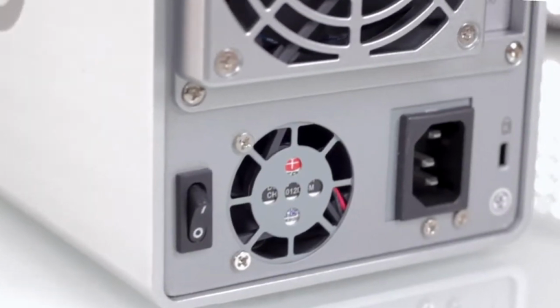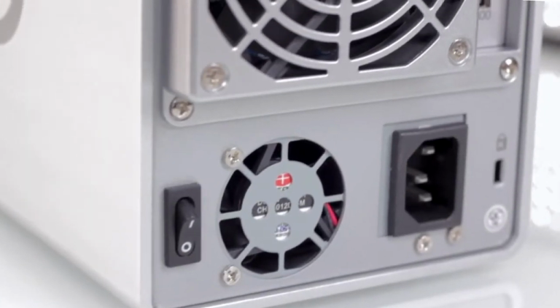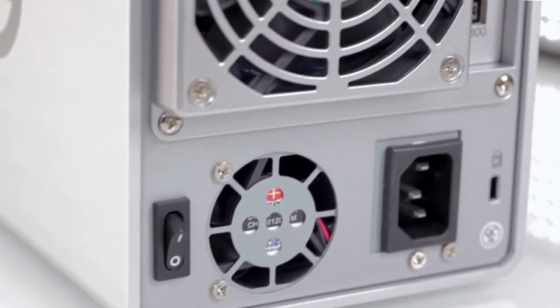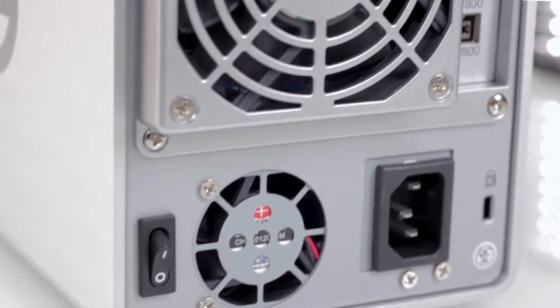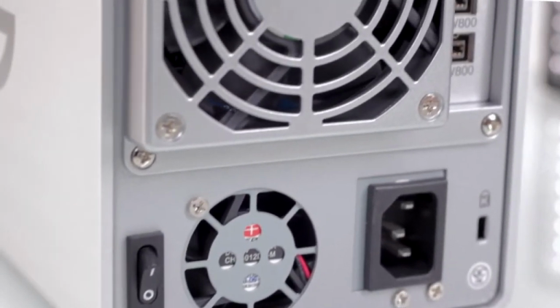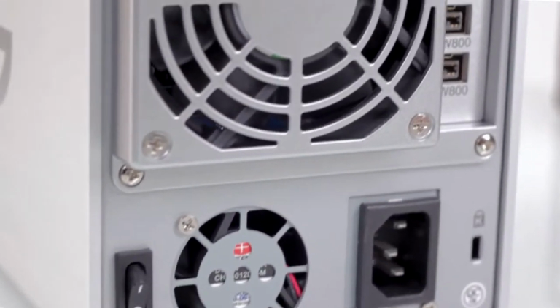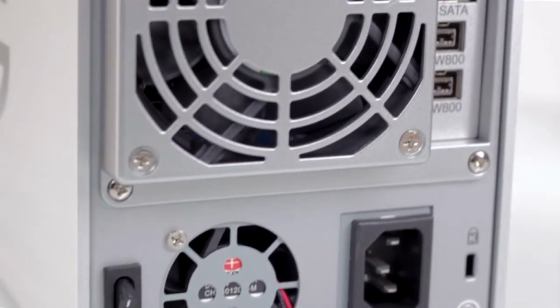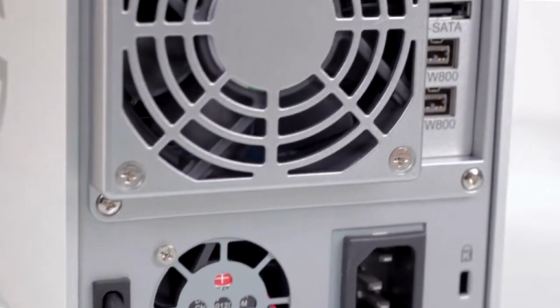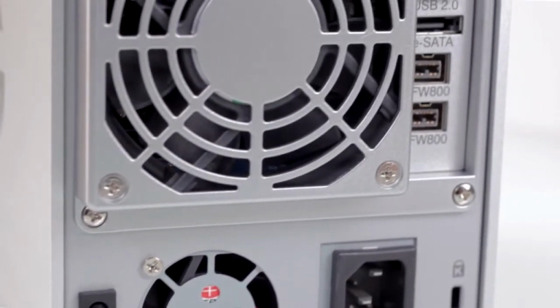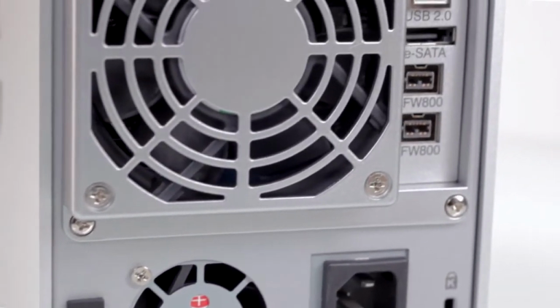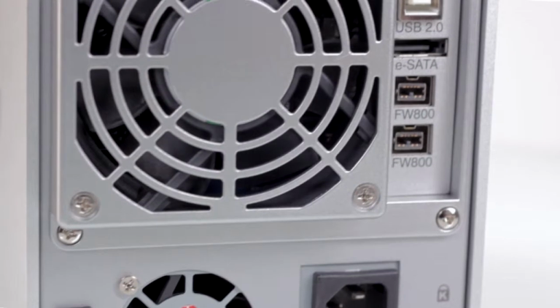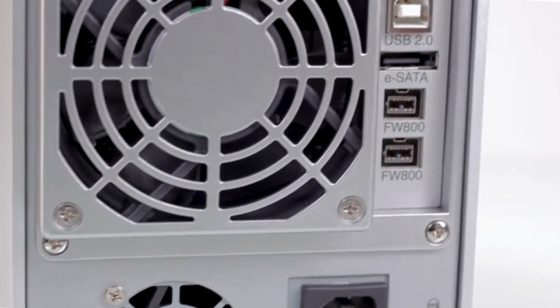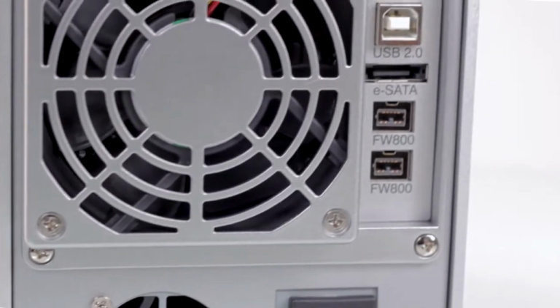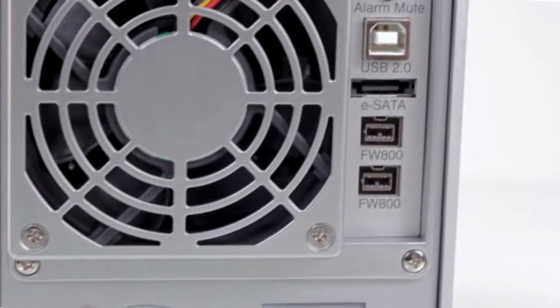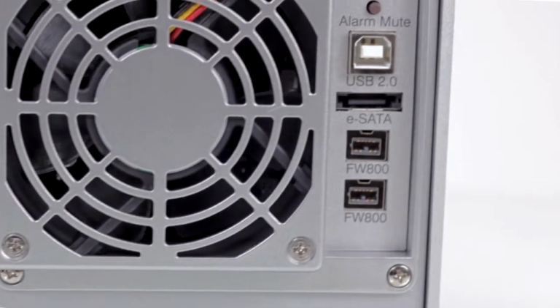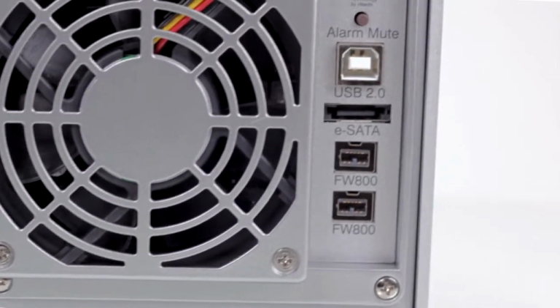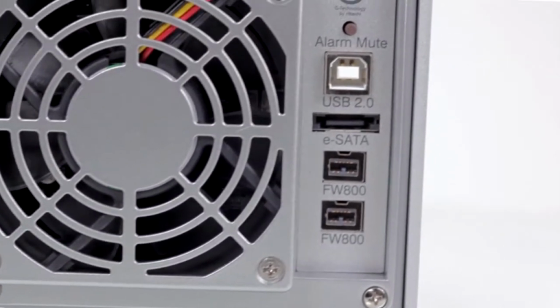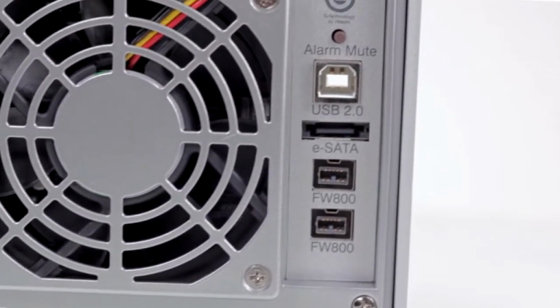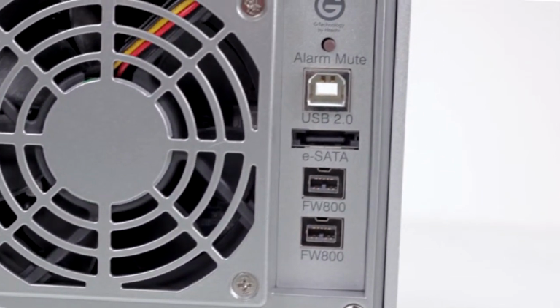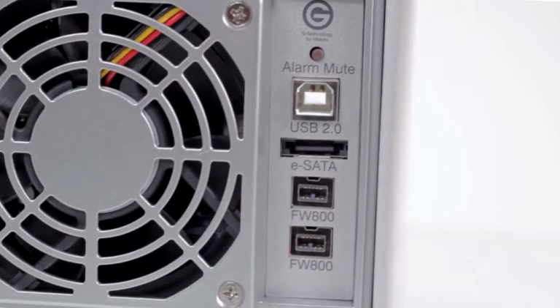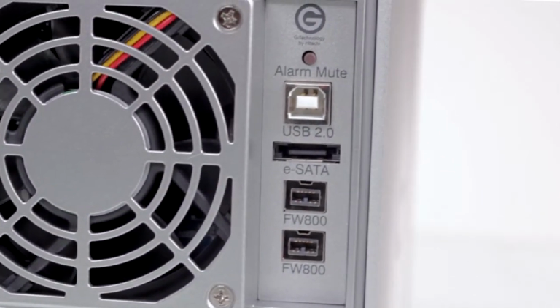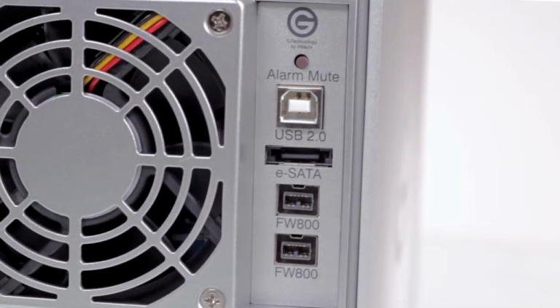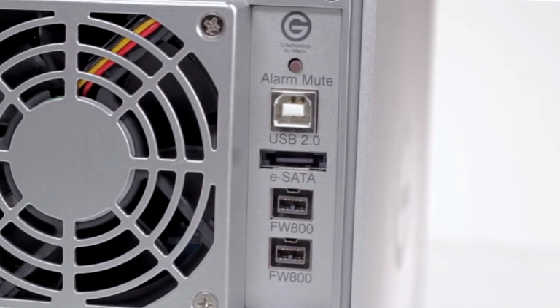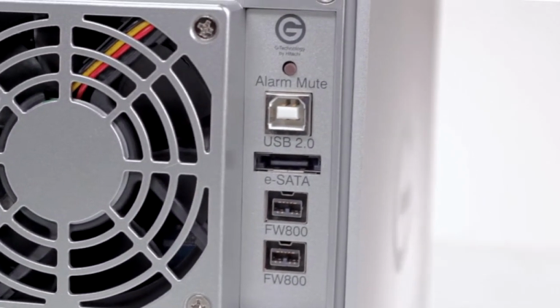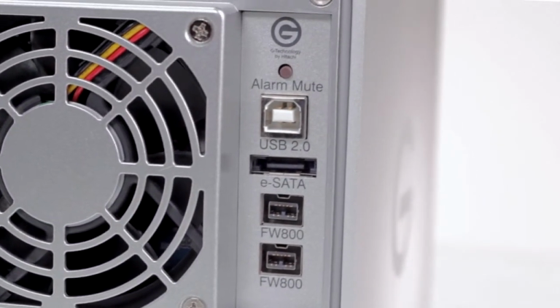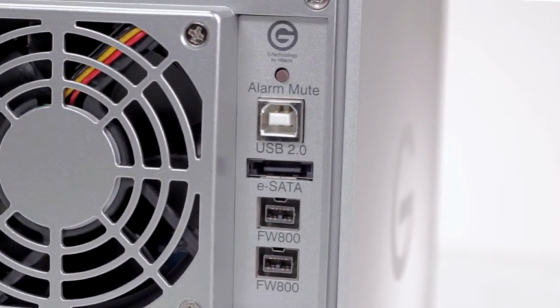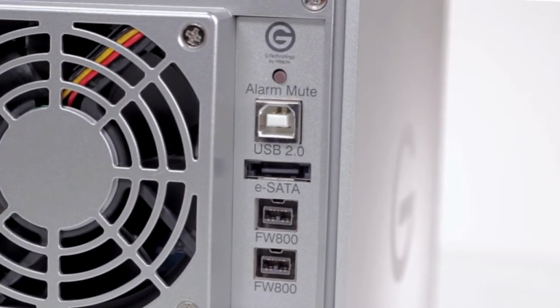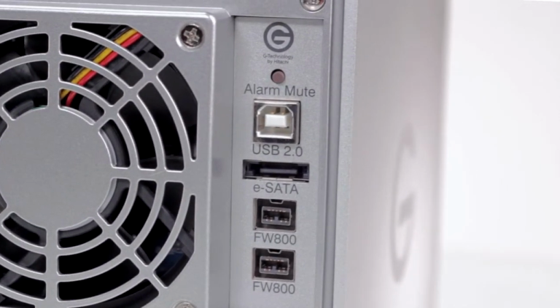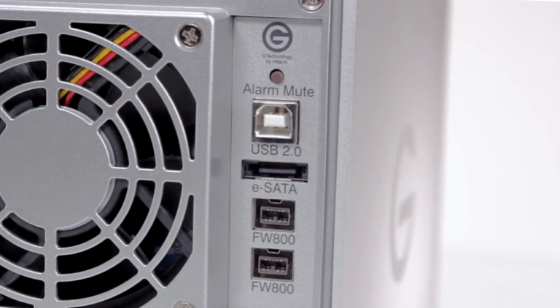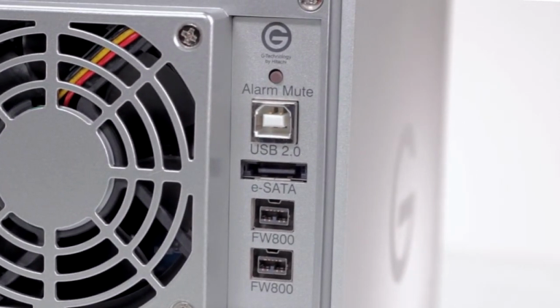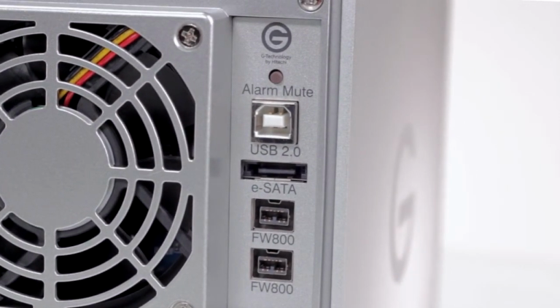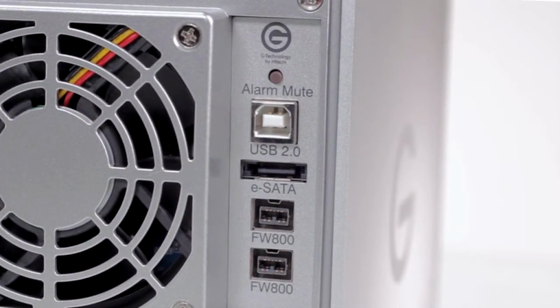Two quiet fans keep the system cool, and a quad interface makes connecting it to your computer simple.